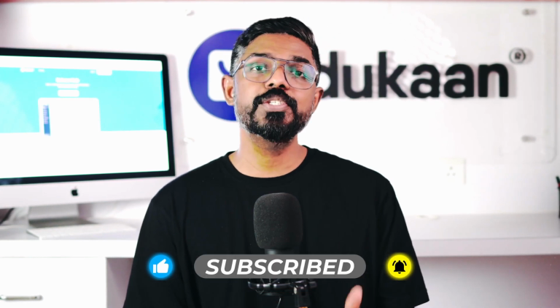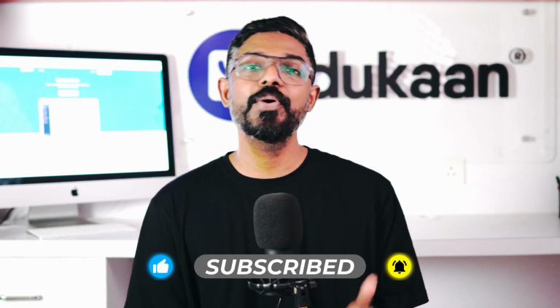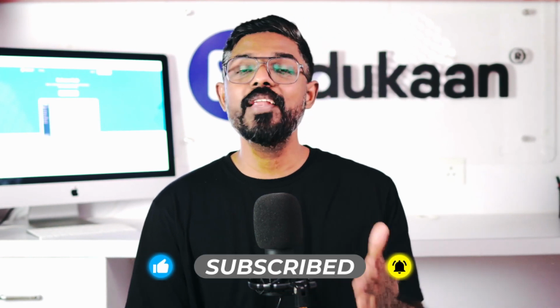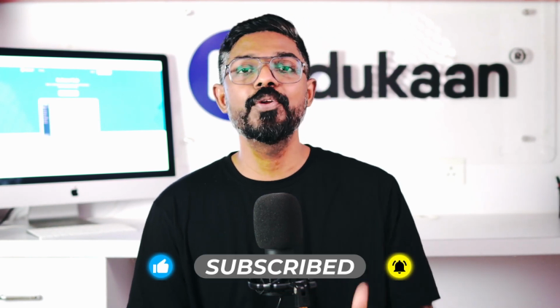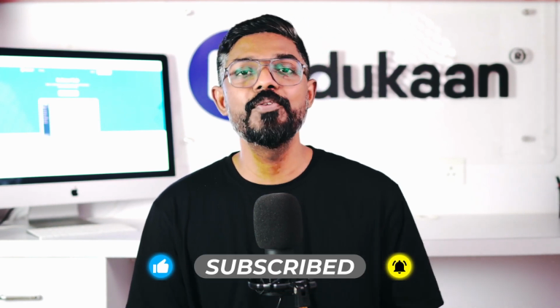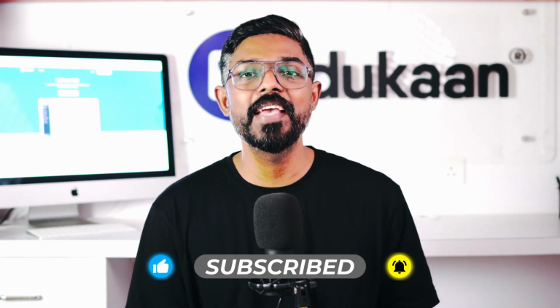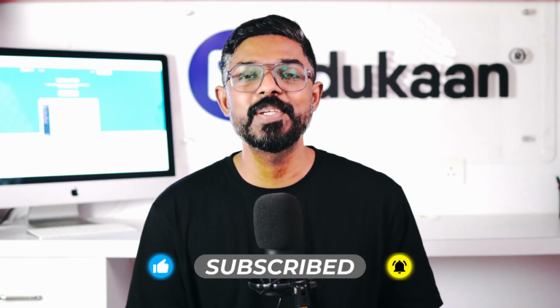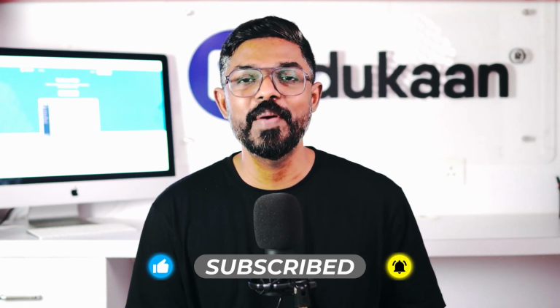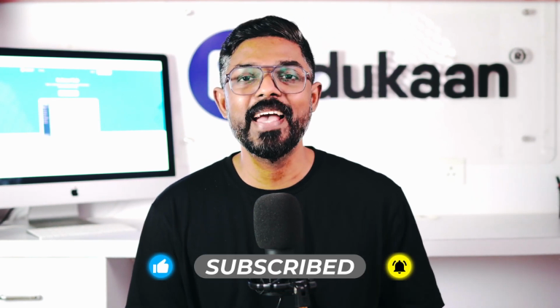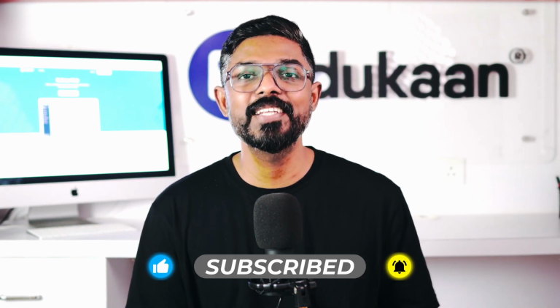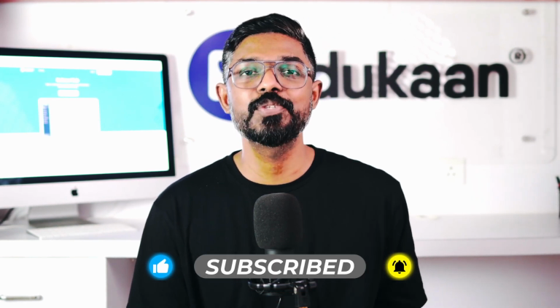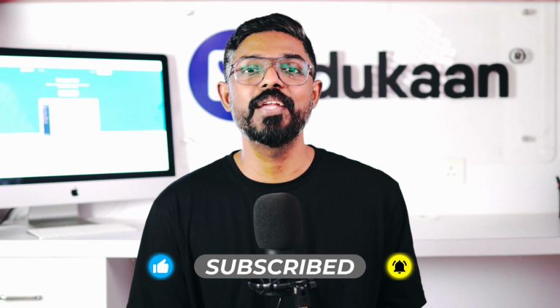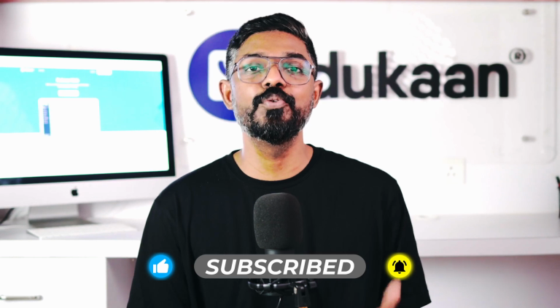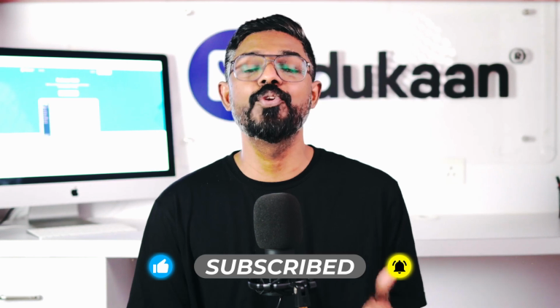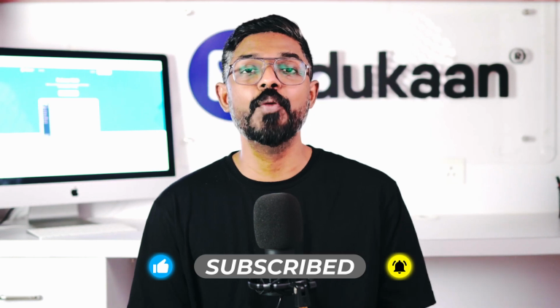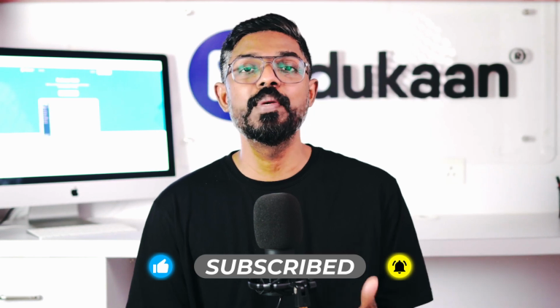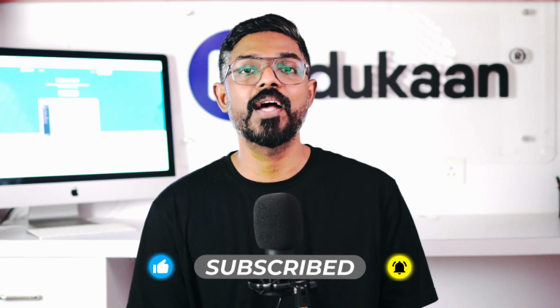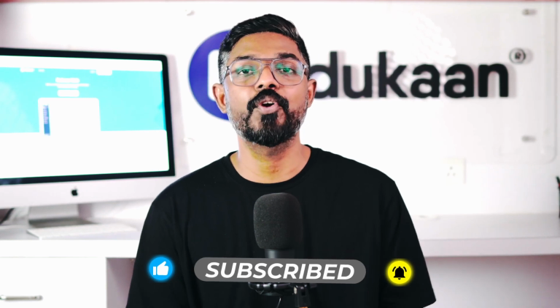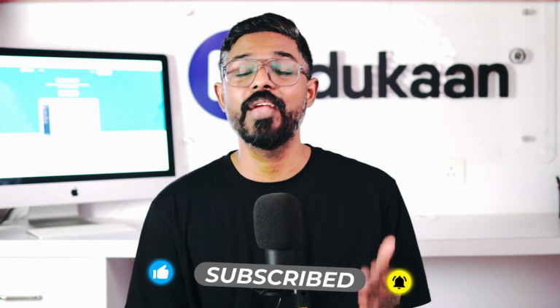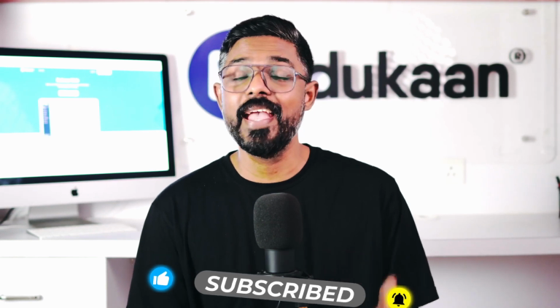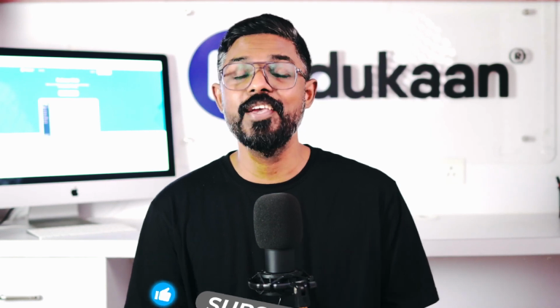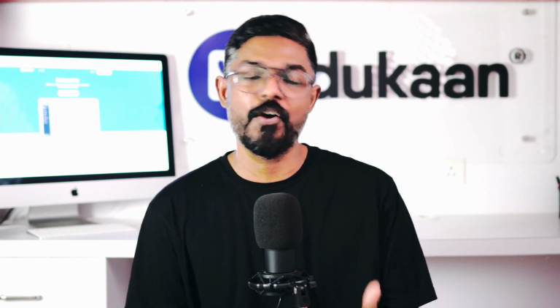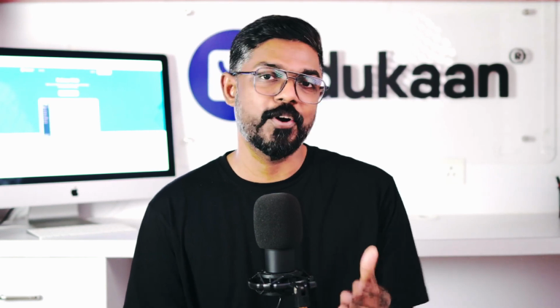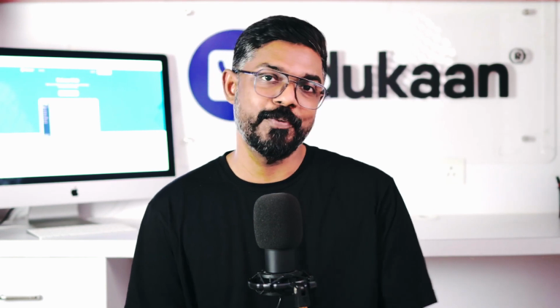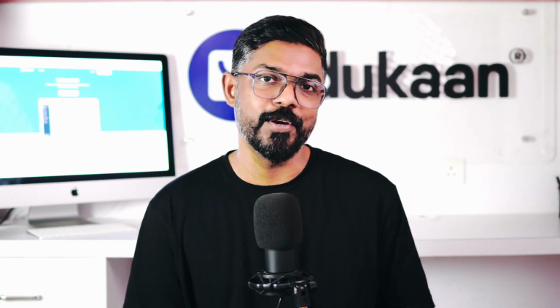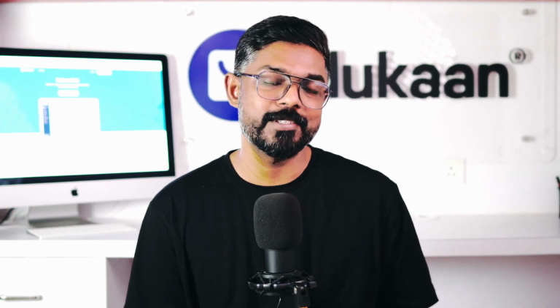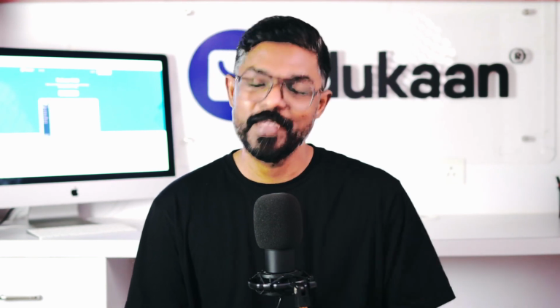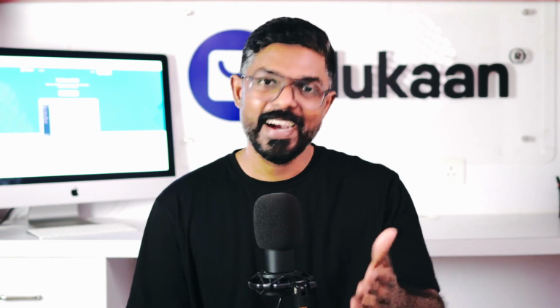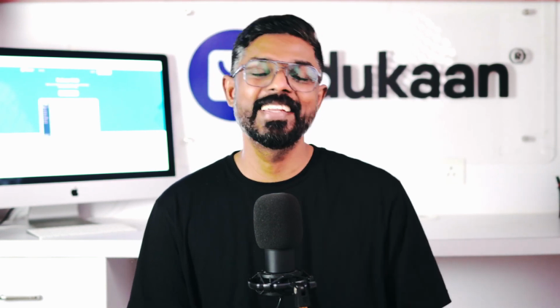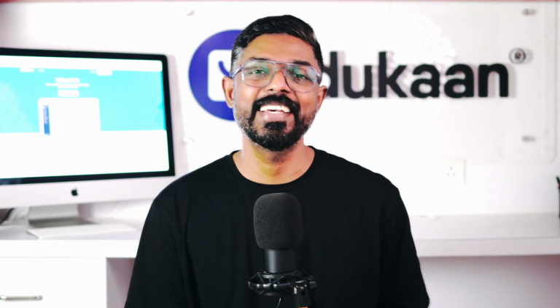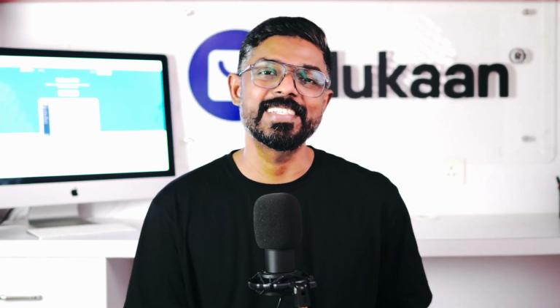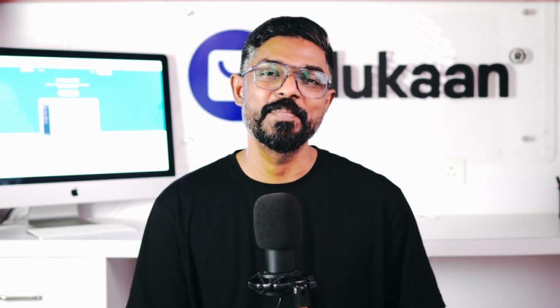Also, hit the notification bell icon so that you do not miss out on any of our videos. Until next time.